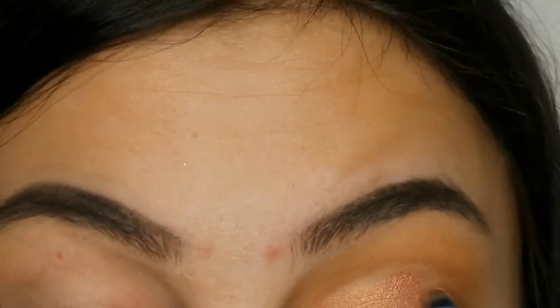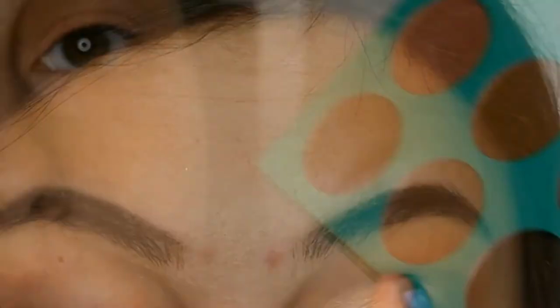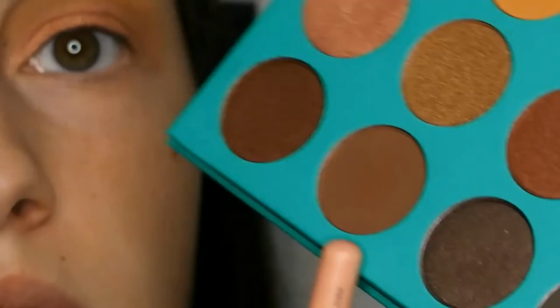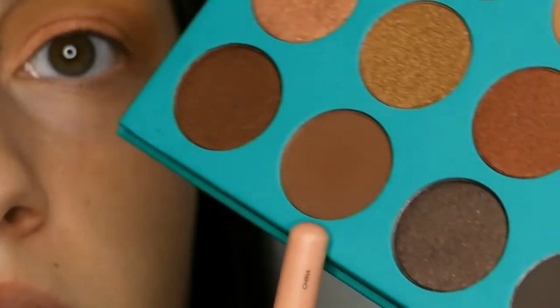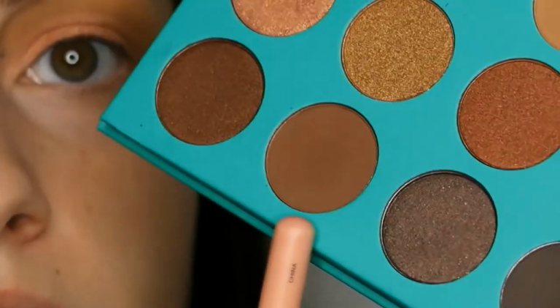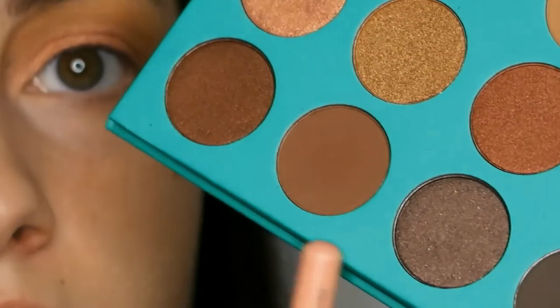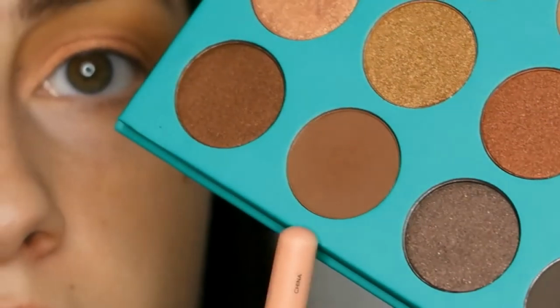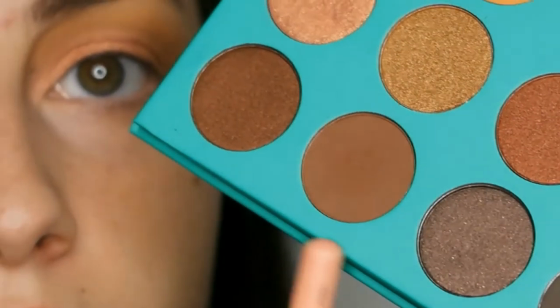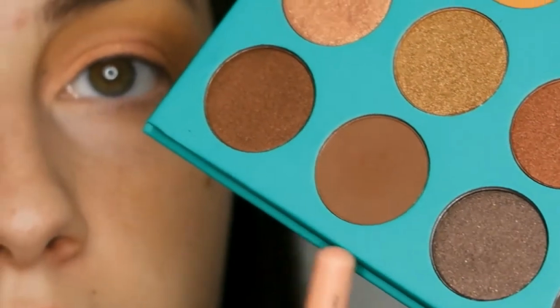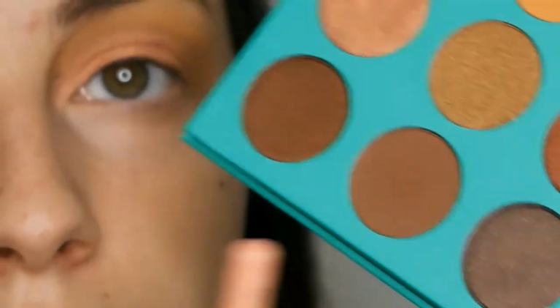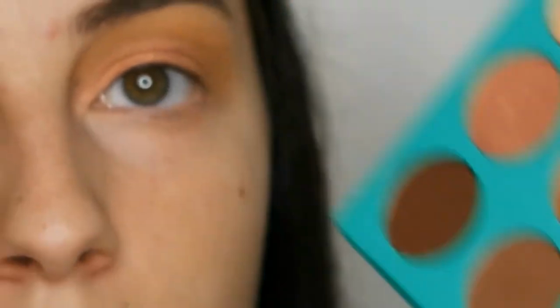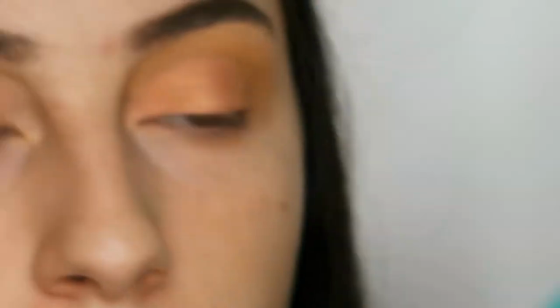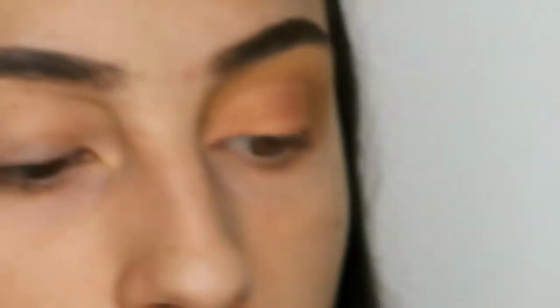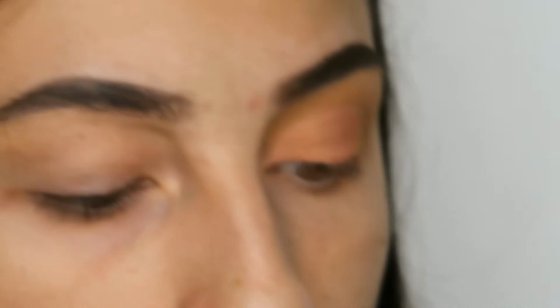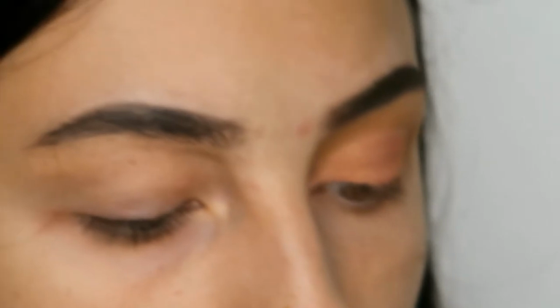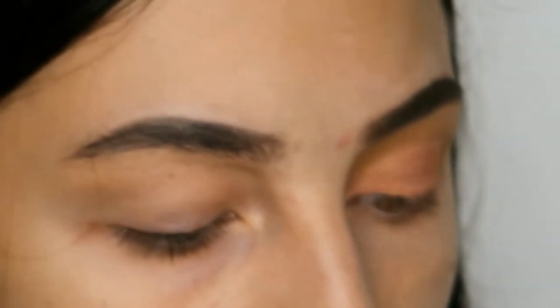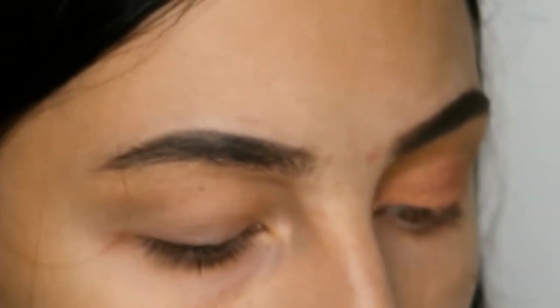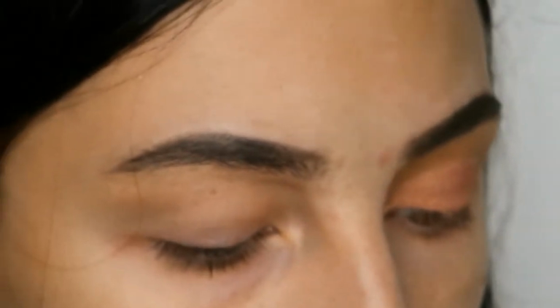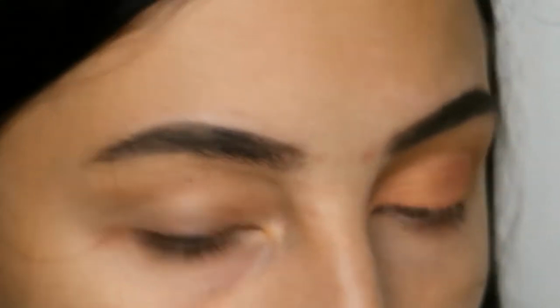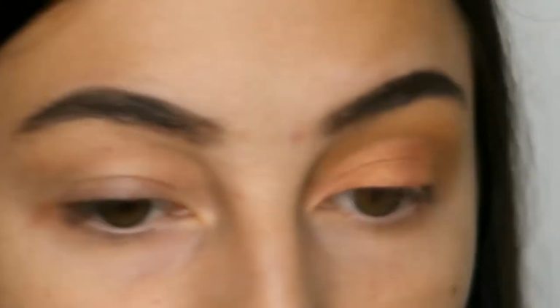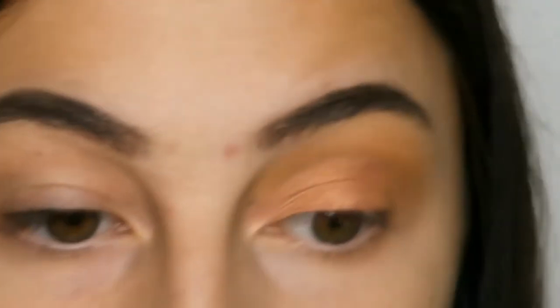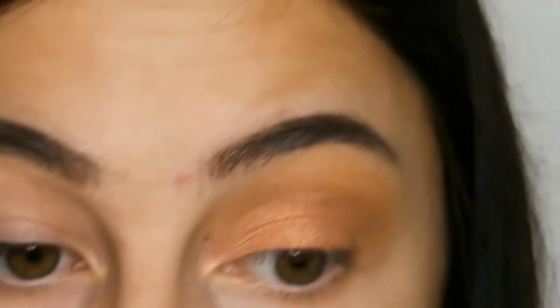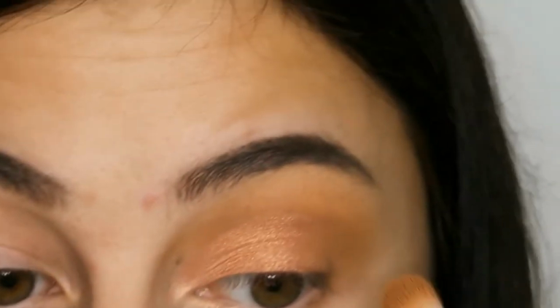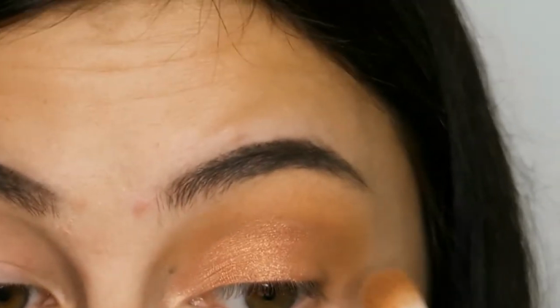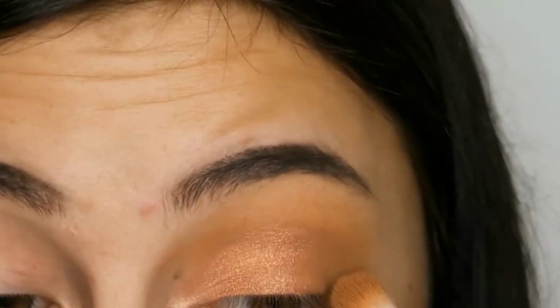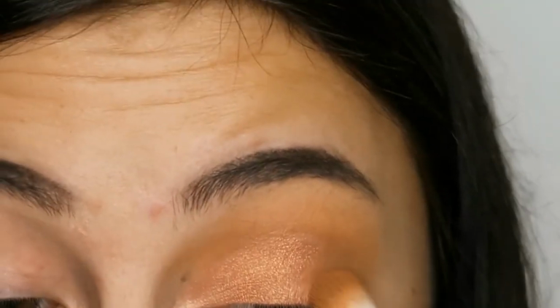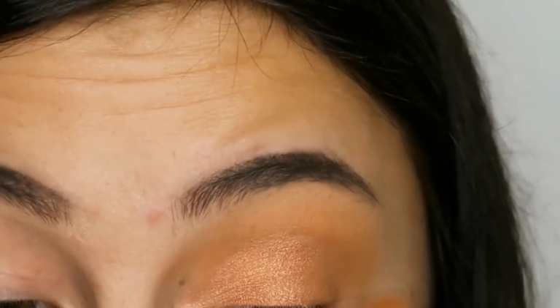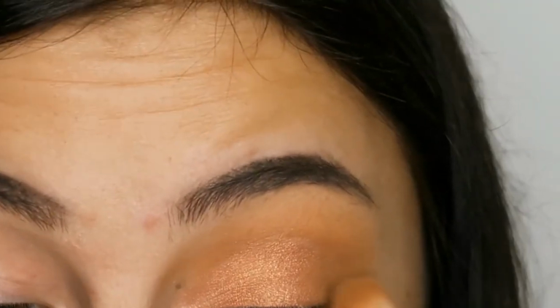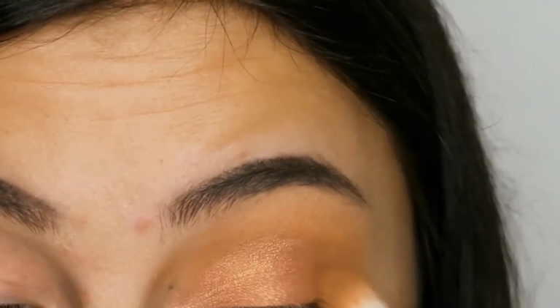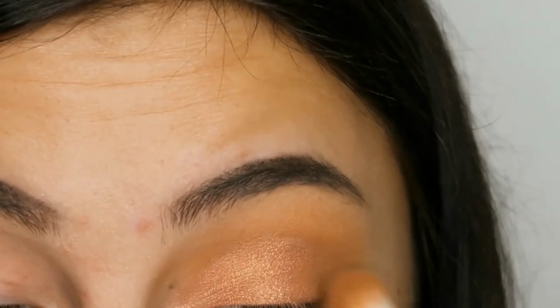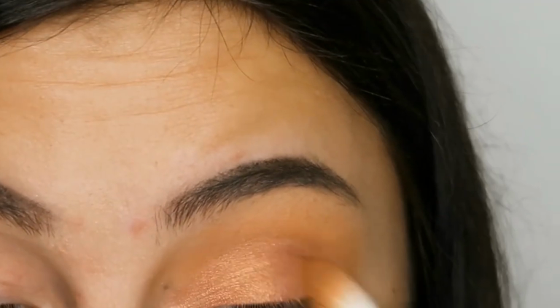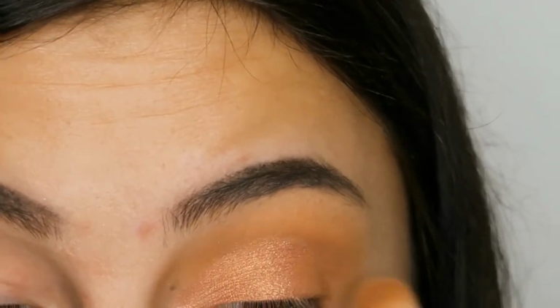Taking that same matte brown color as before, I'm just darkening up the outer corner.